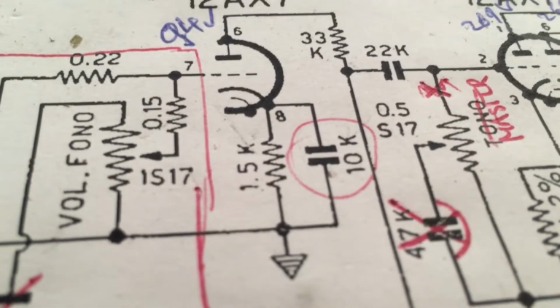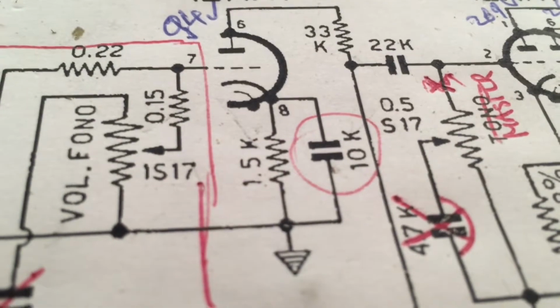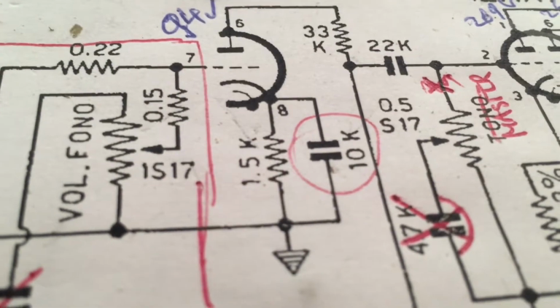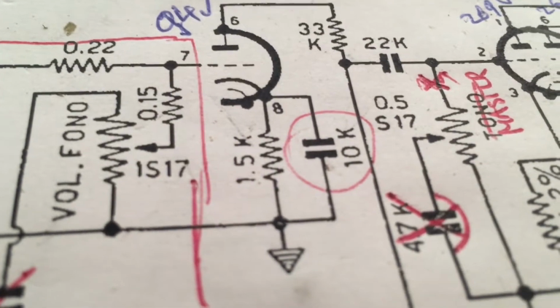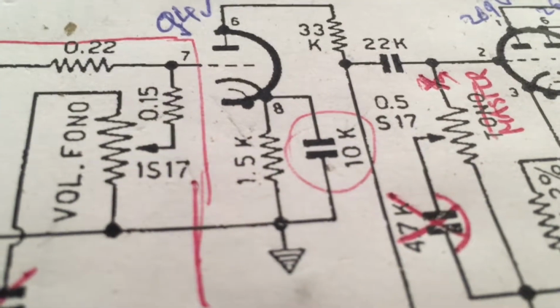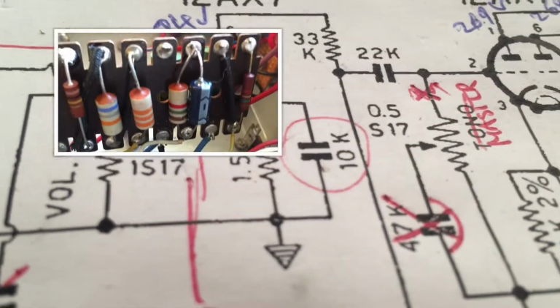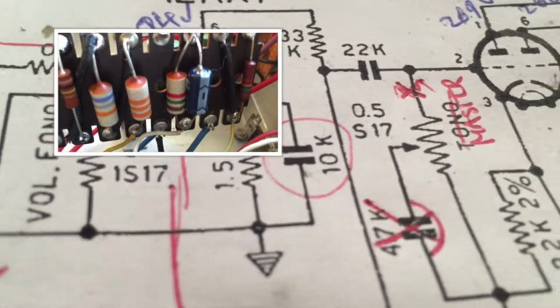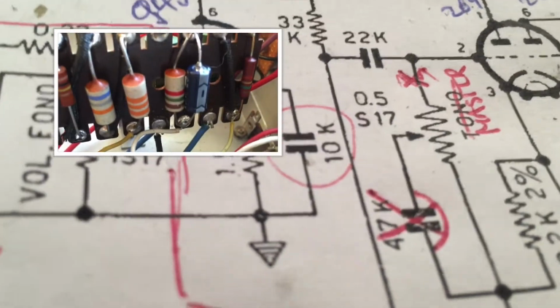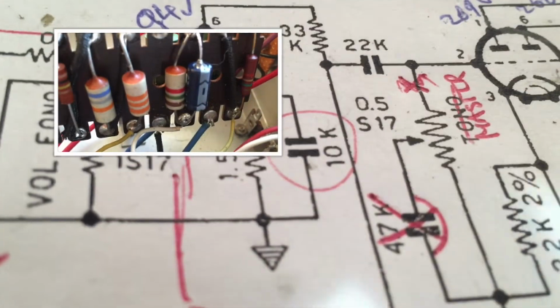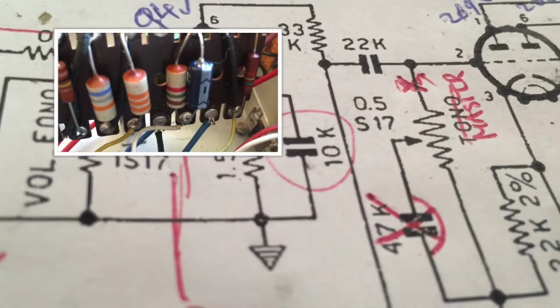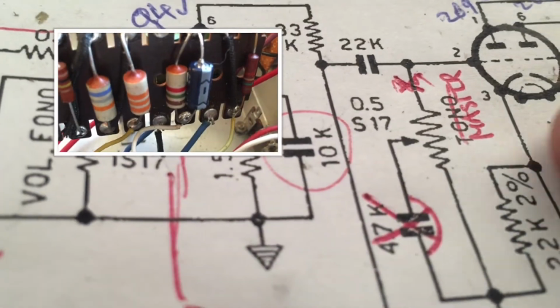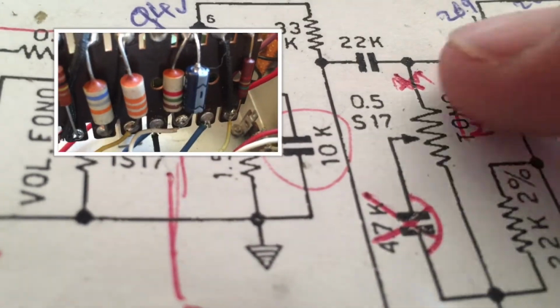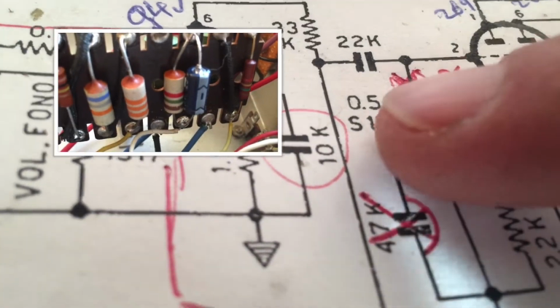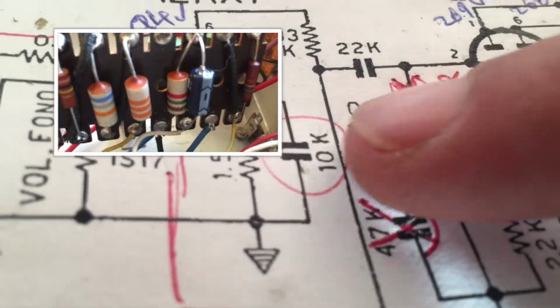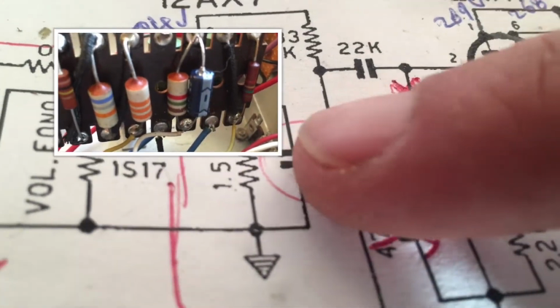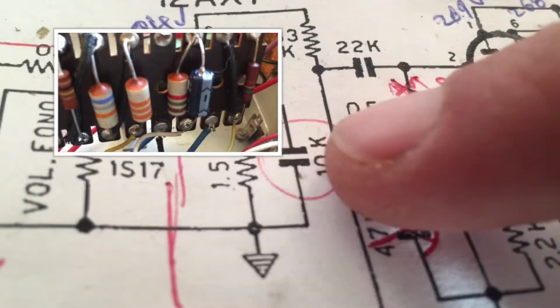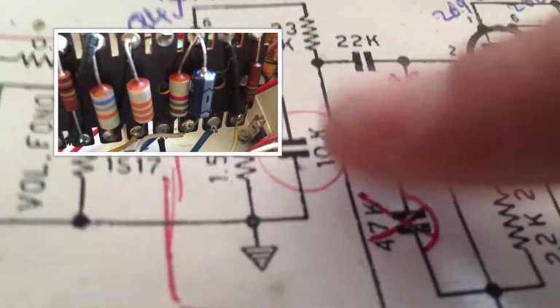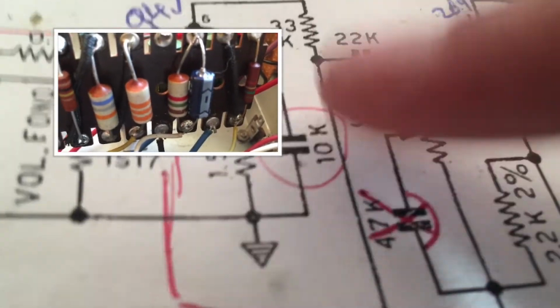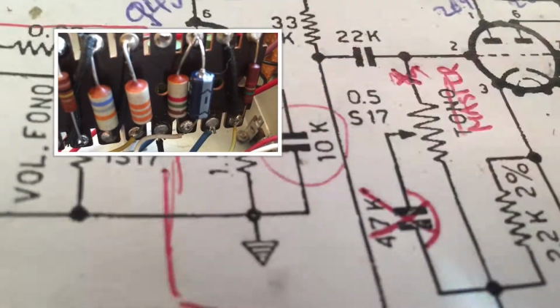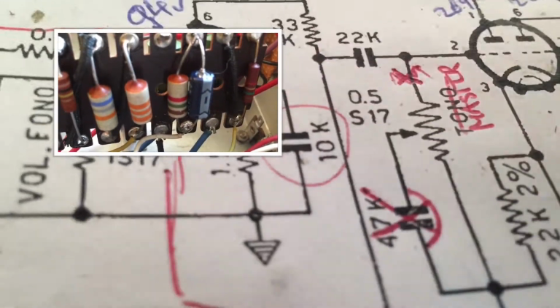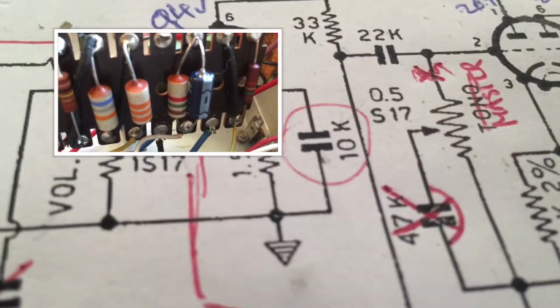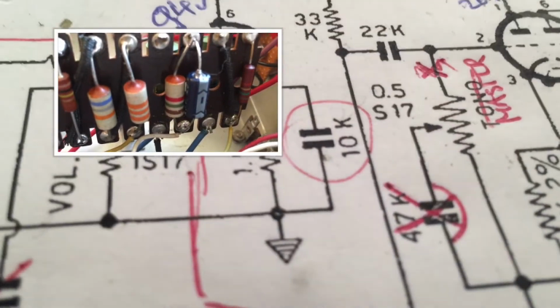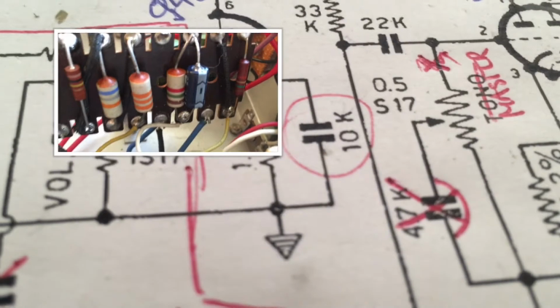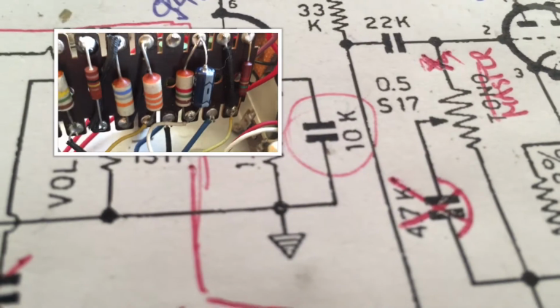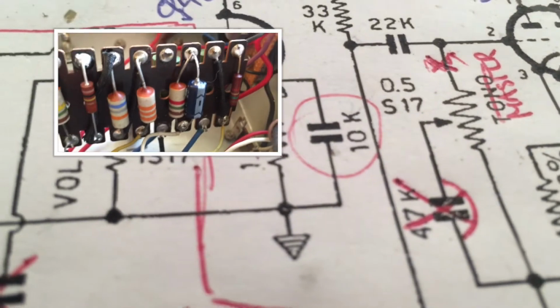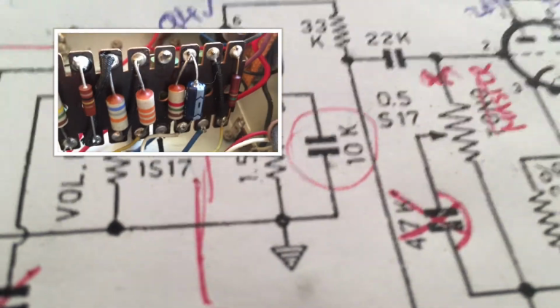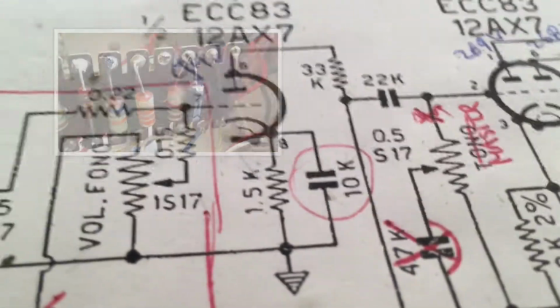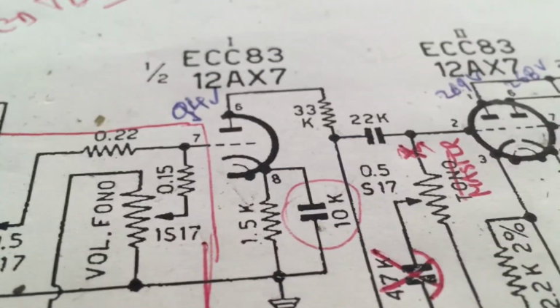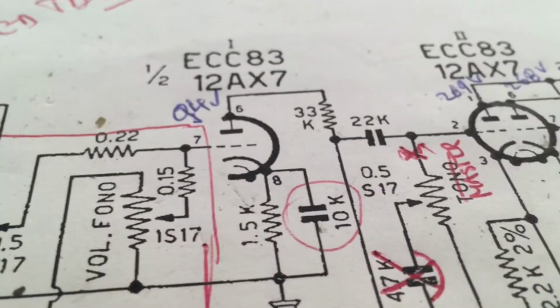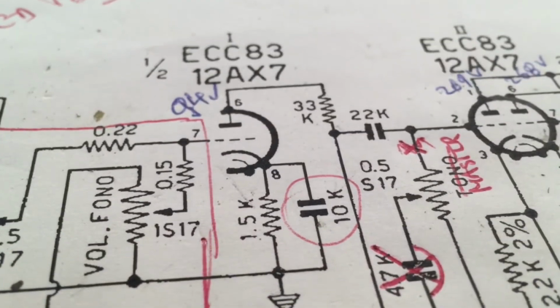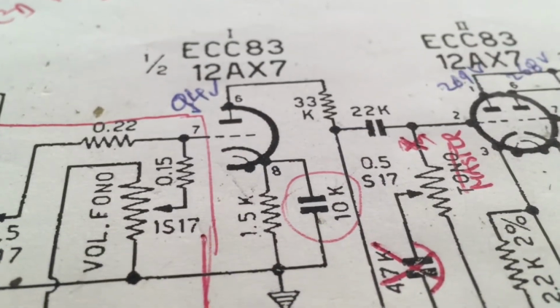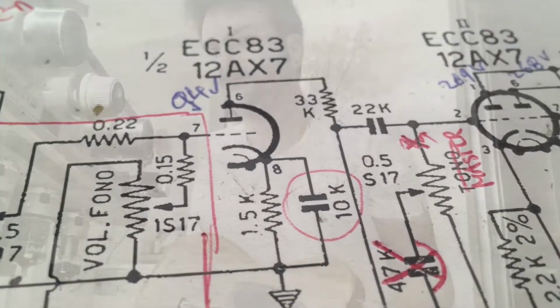It's this capacitor that has been changed to 25 microfarads in the second stage.